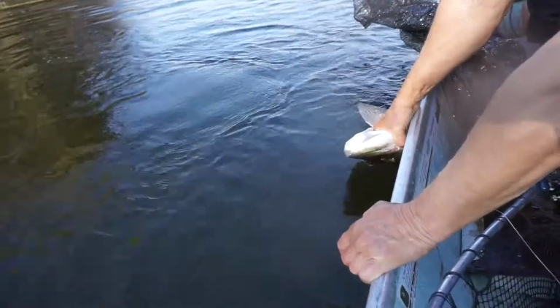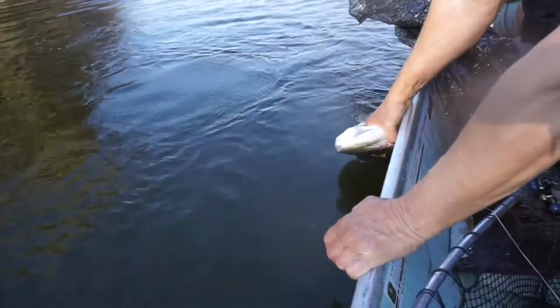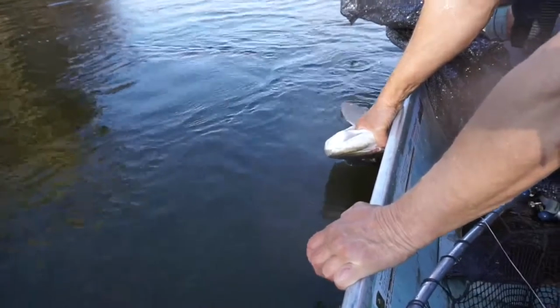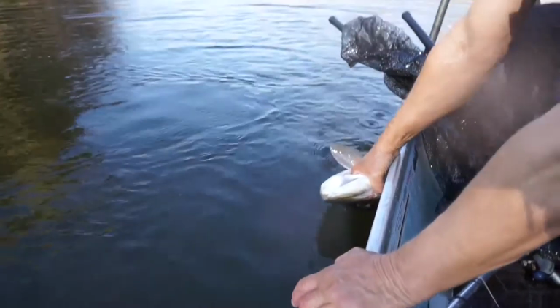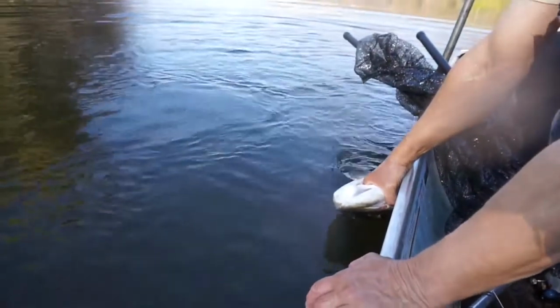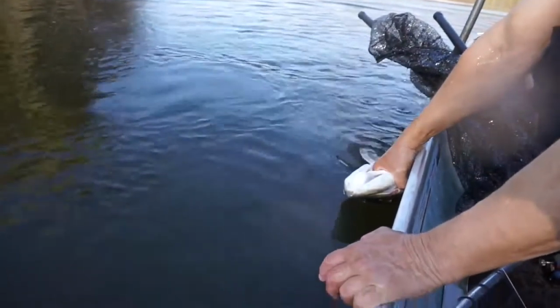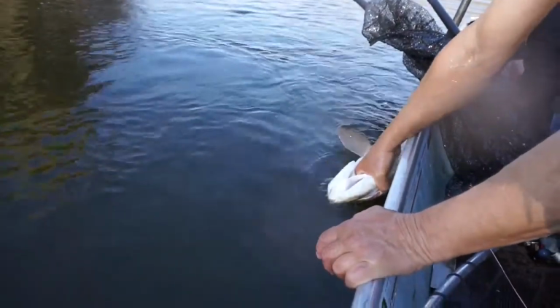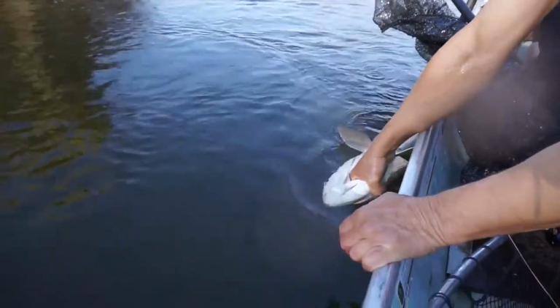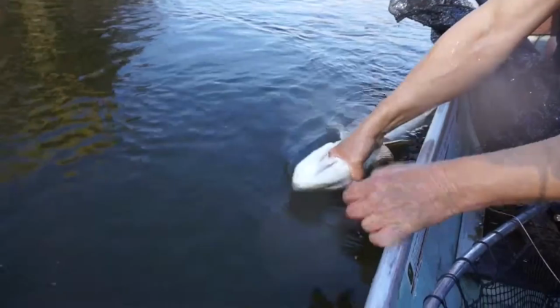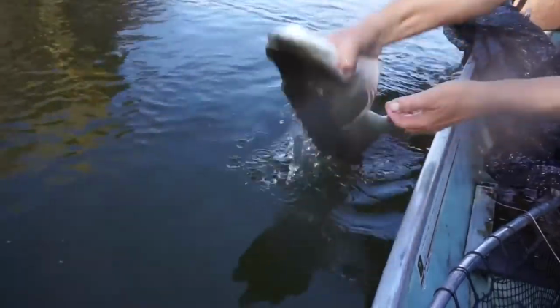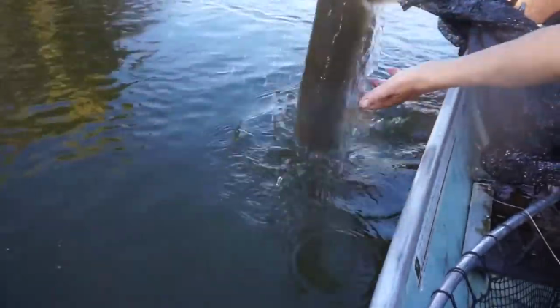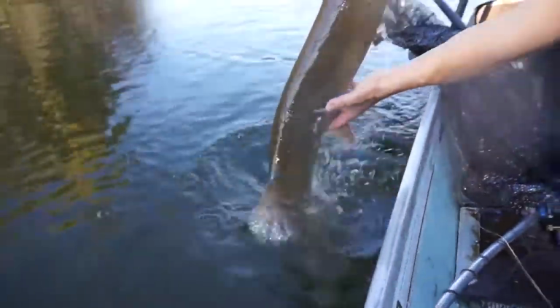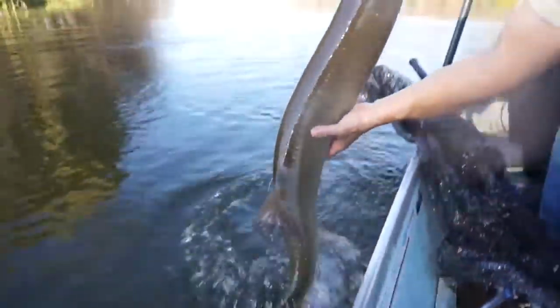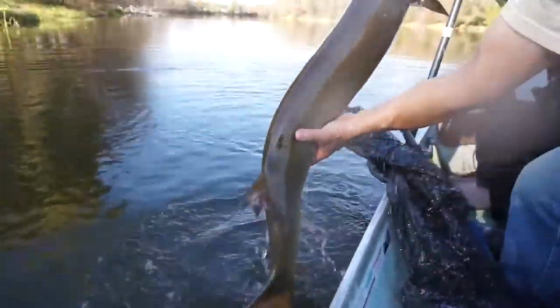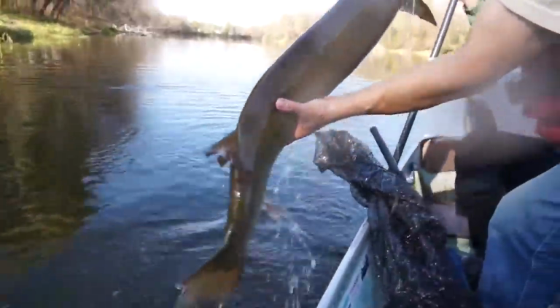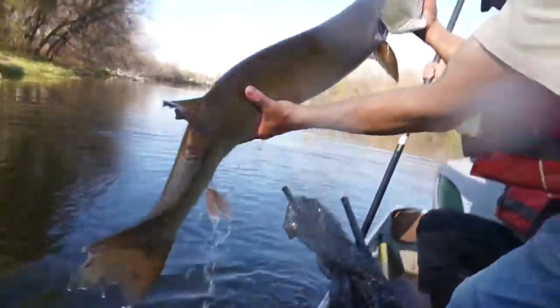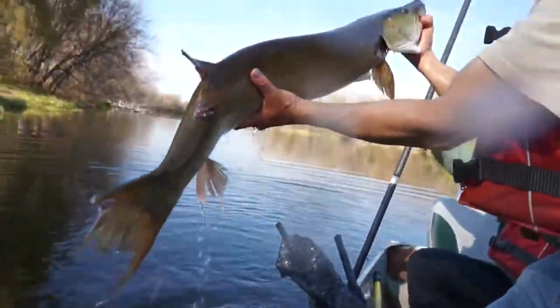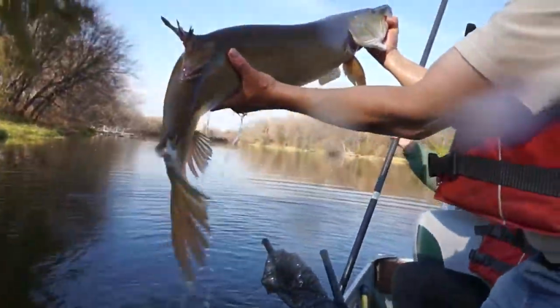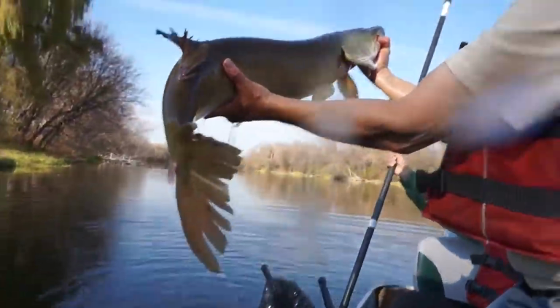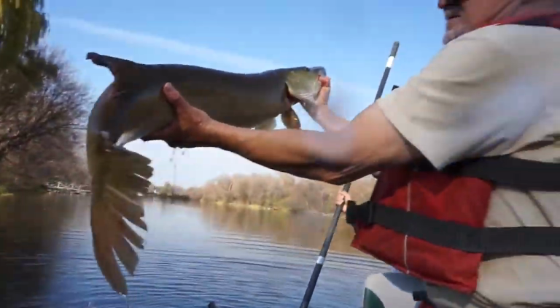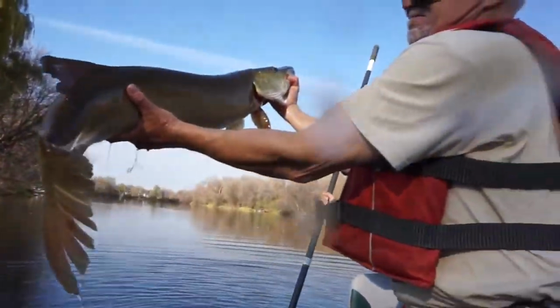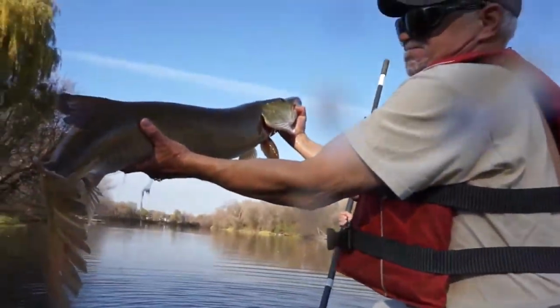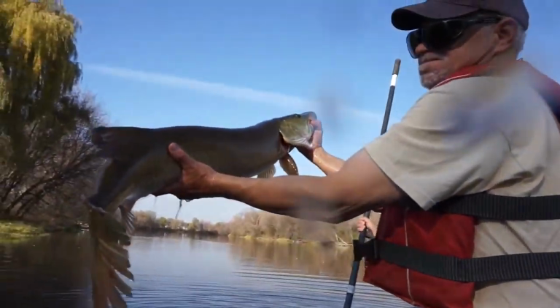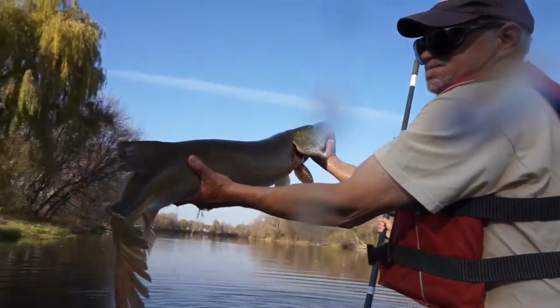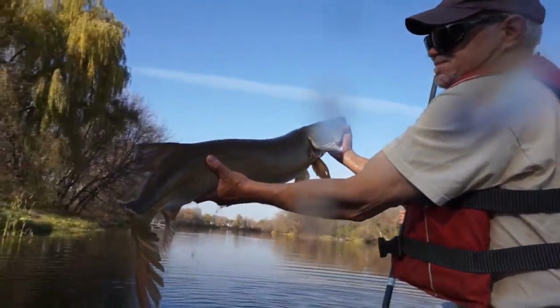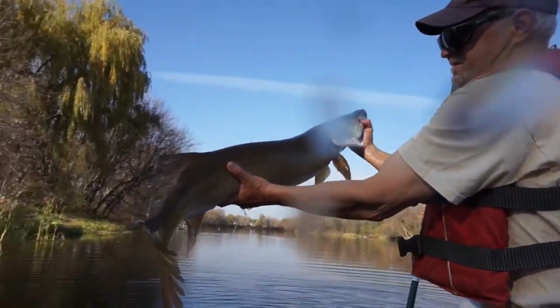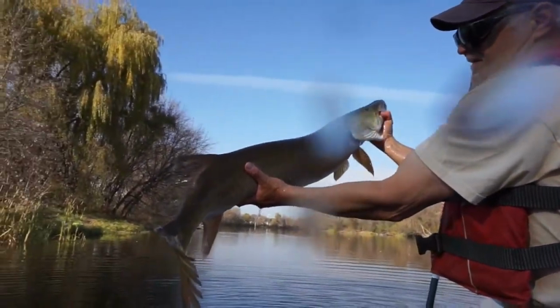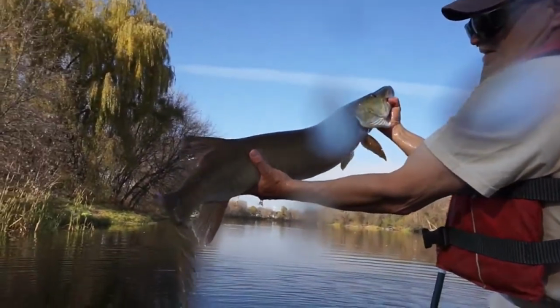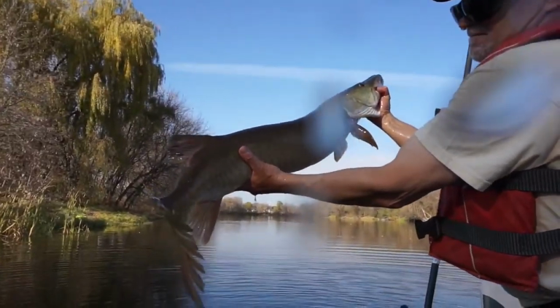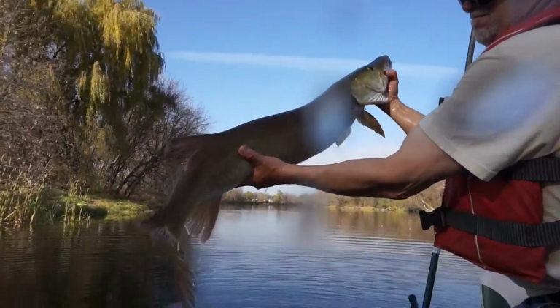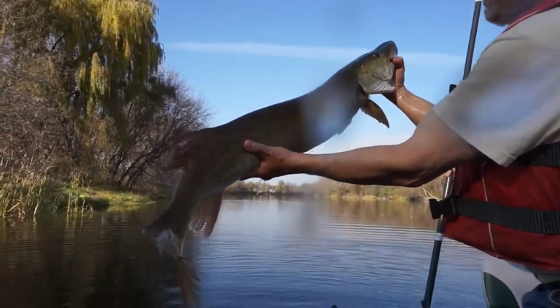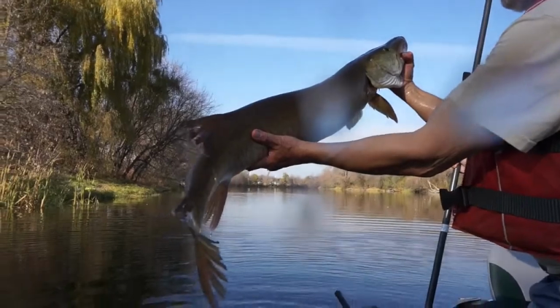Muskellunge, commonly known as muskie, are a popular sport fish. They are large, toothy, energetic fish and are well known for their aggressive nature and strong fighting abilities.